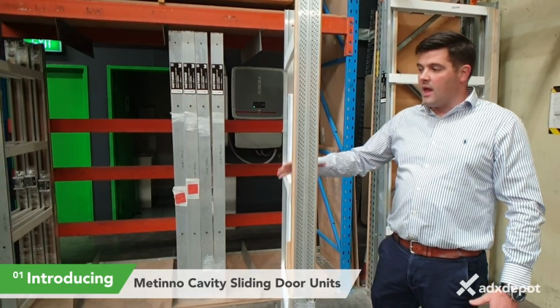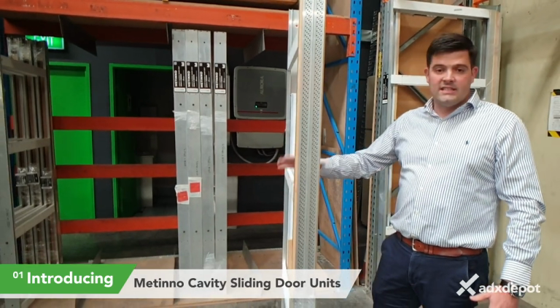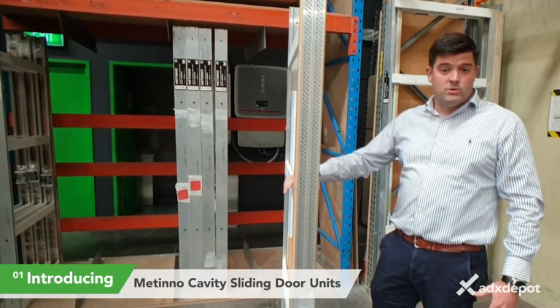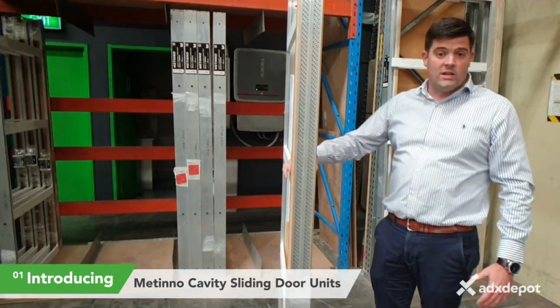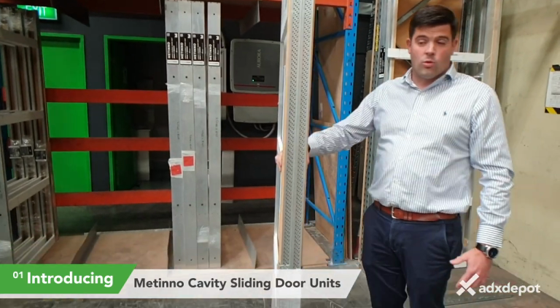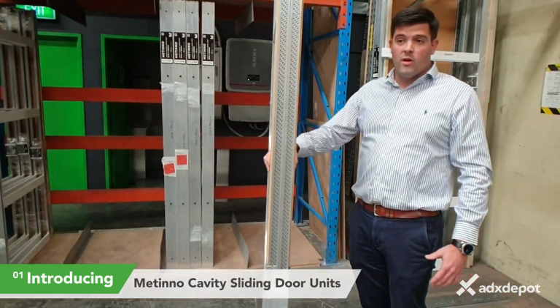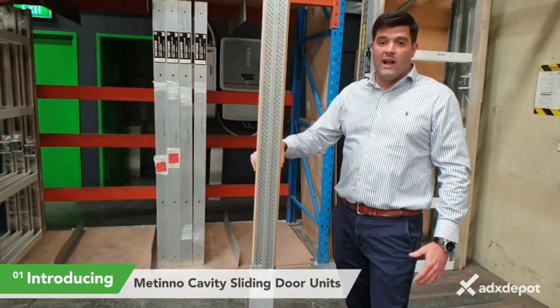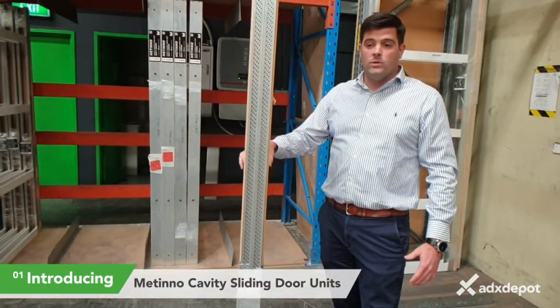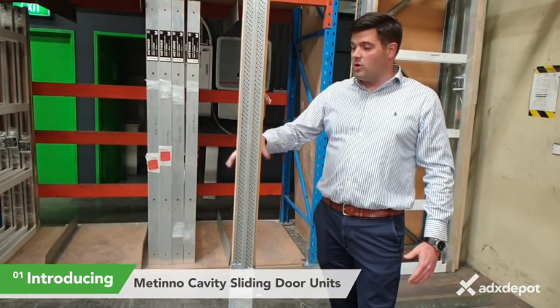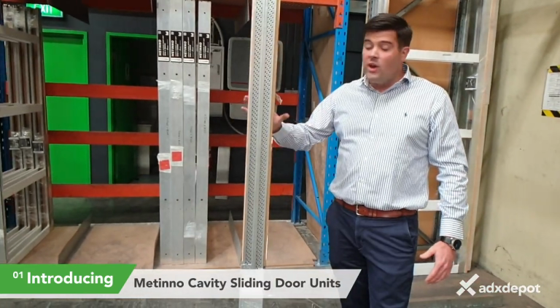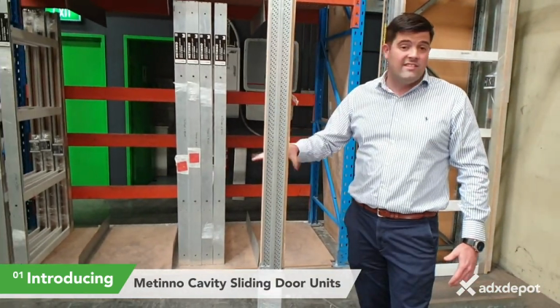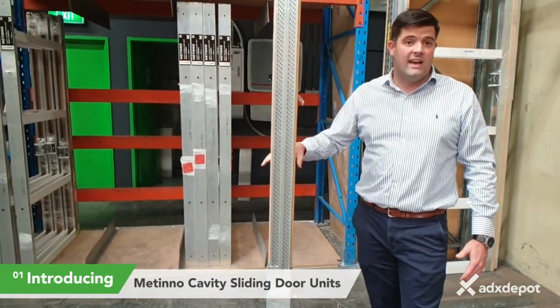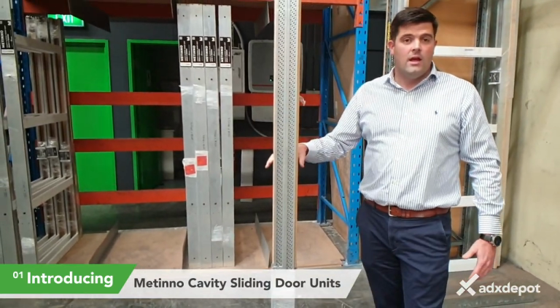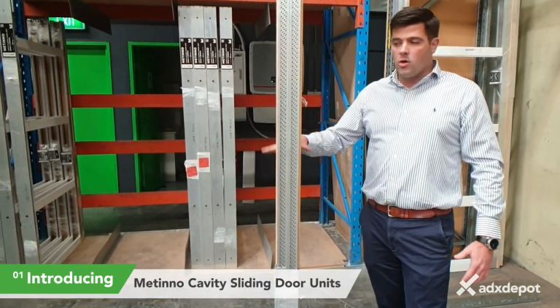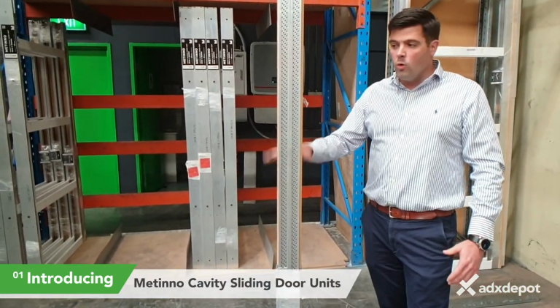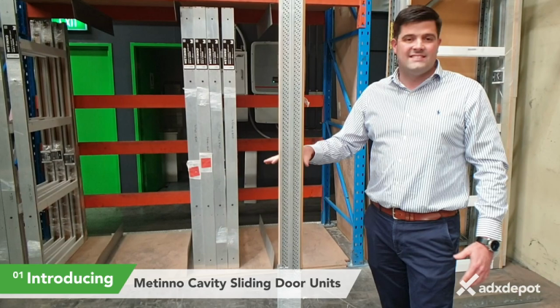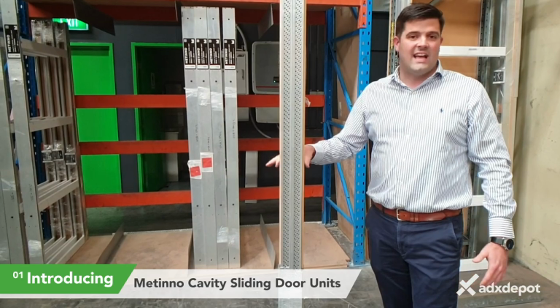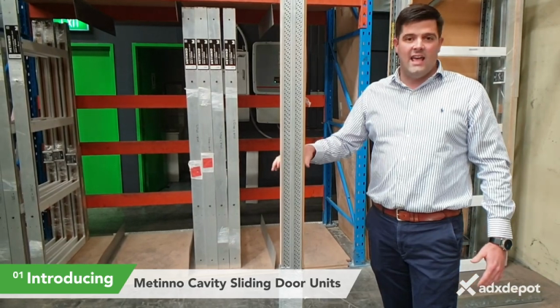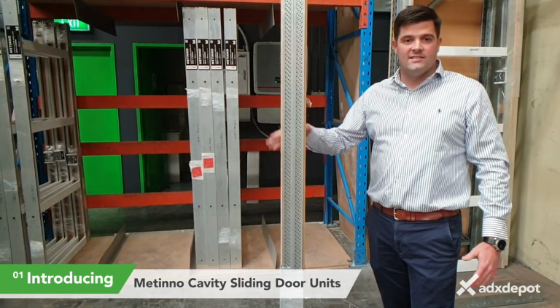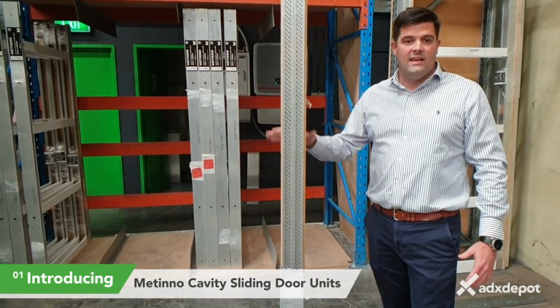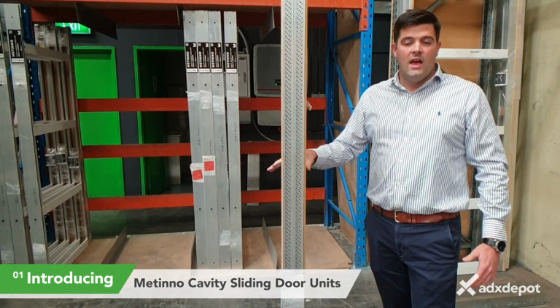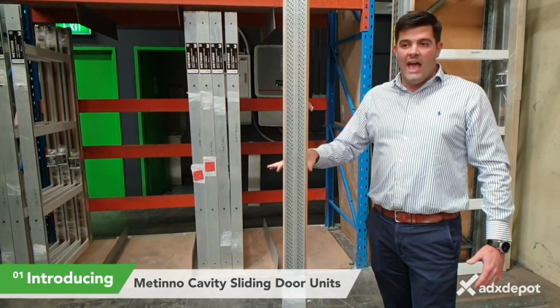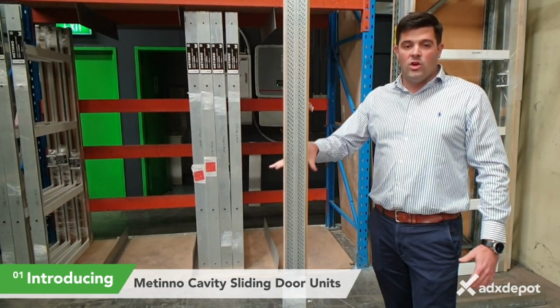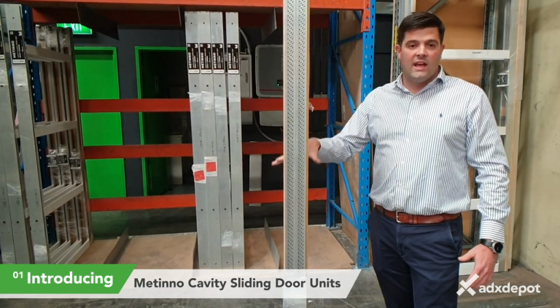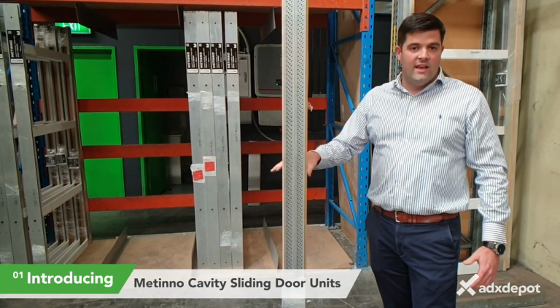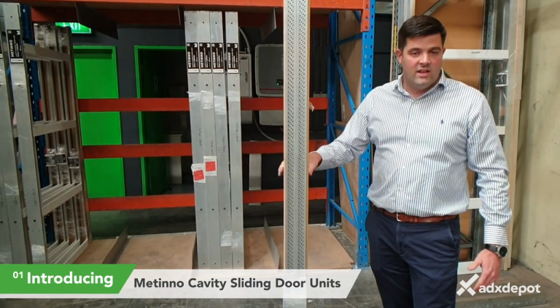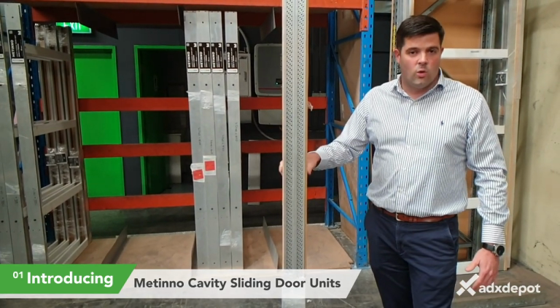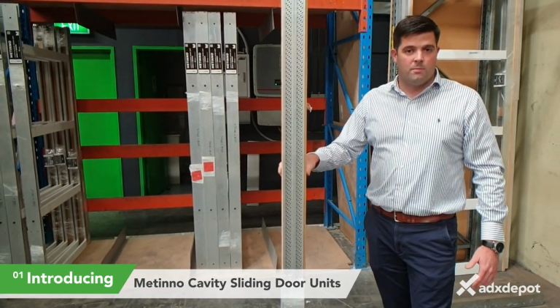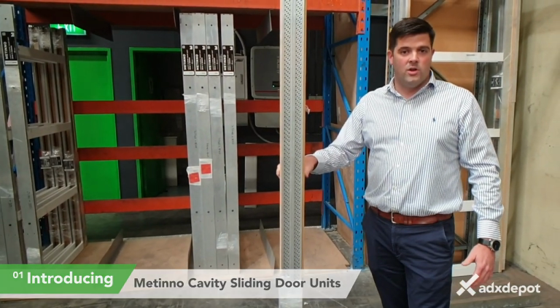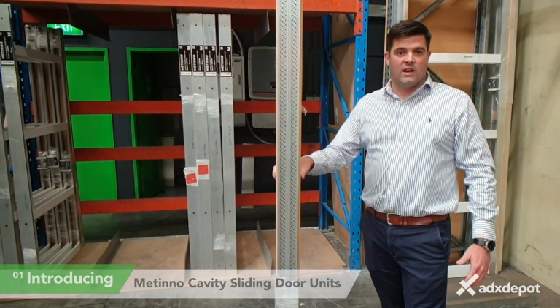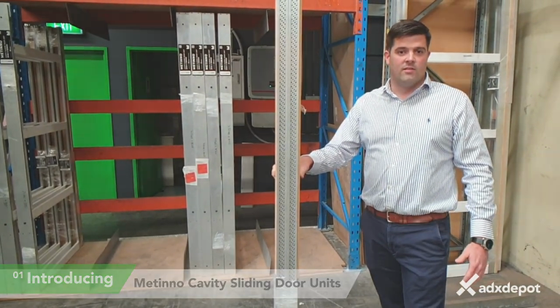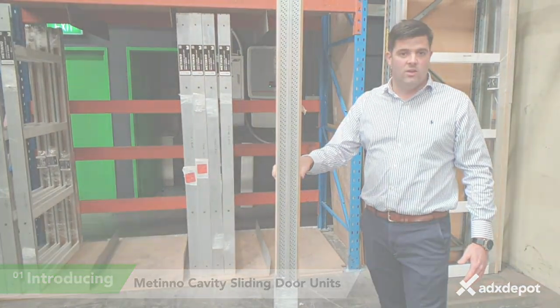Custom sizes are also available, so don't hesitate. Call us today and see how you can get these into your next project. Thank you.